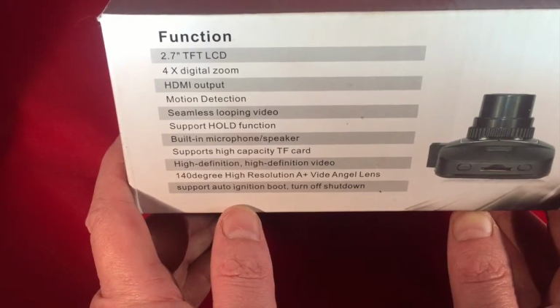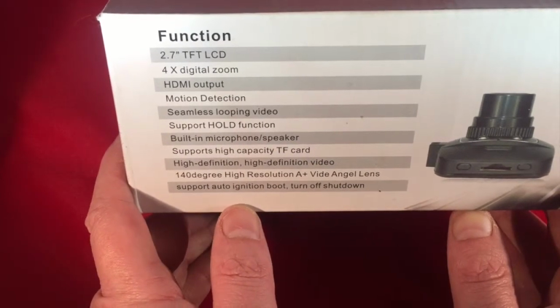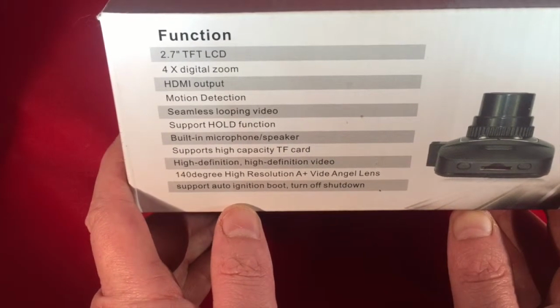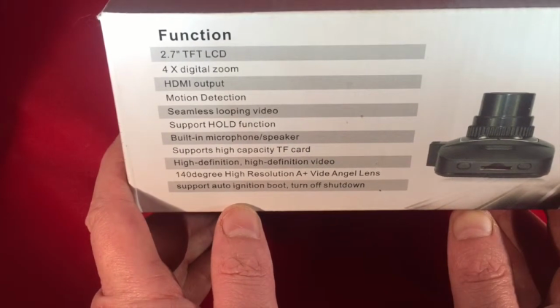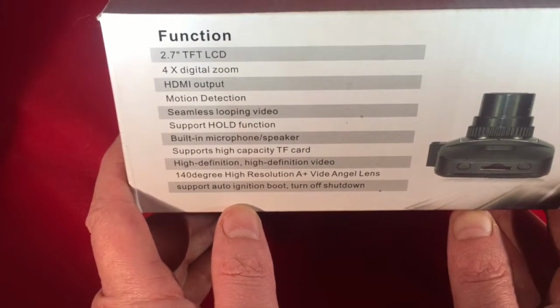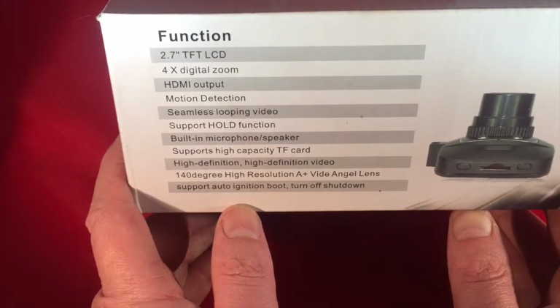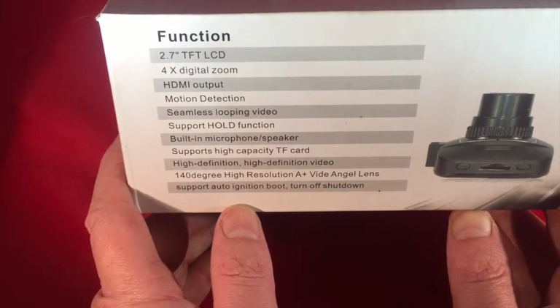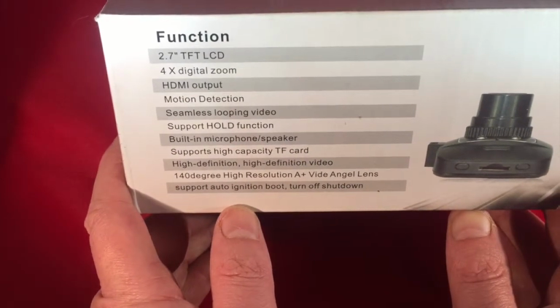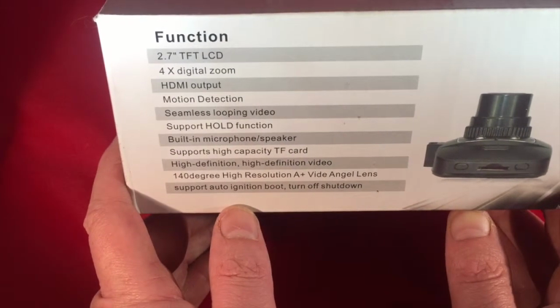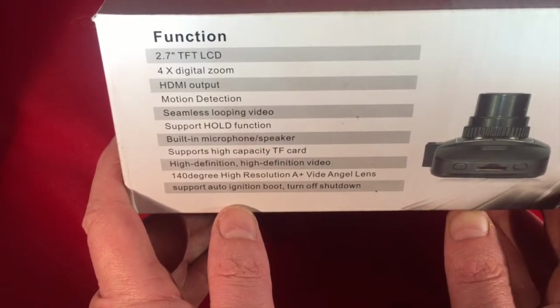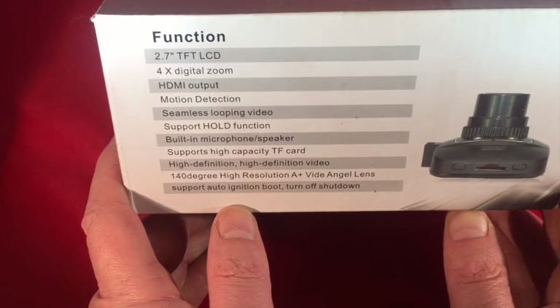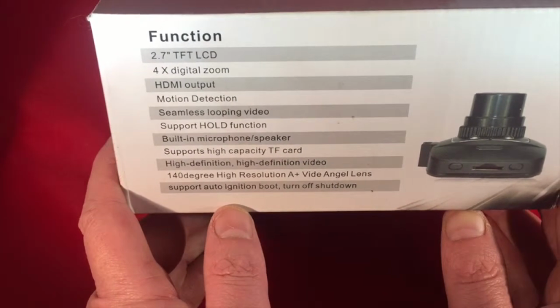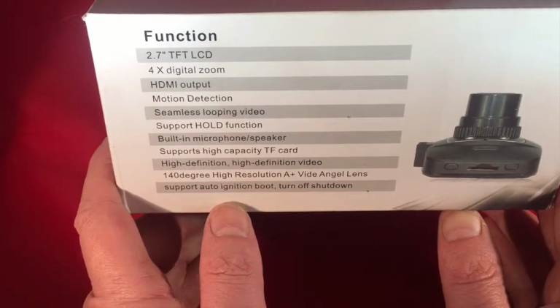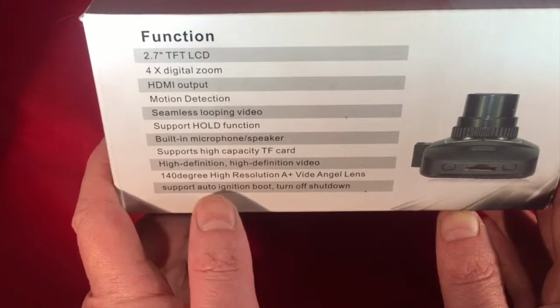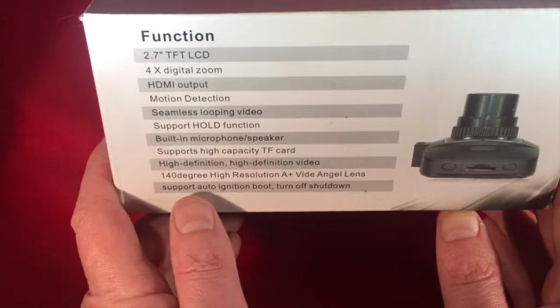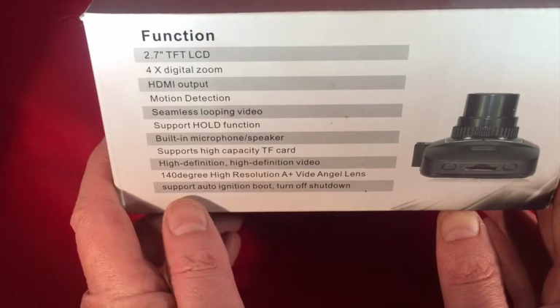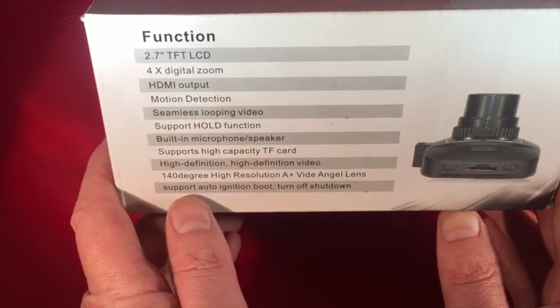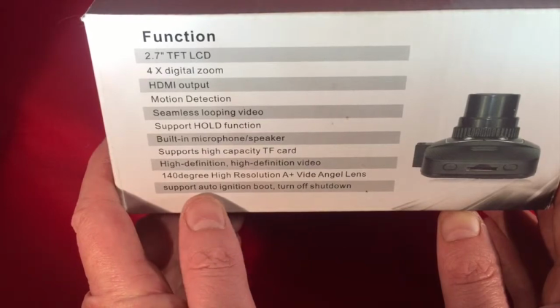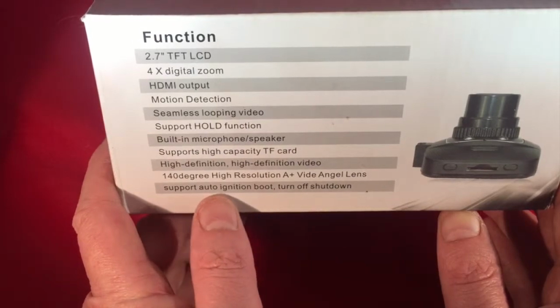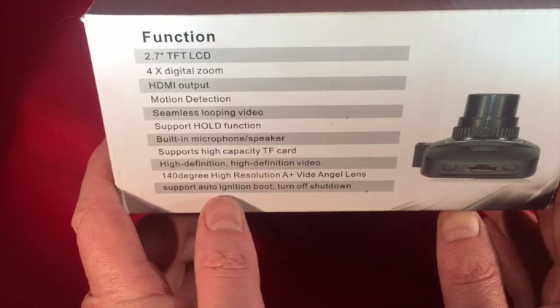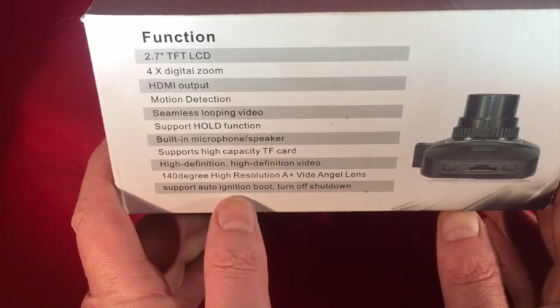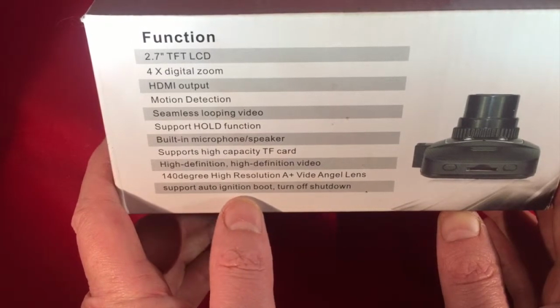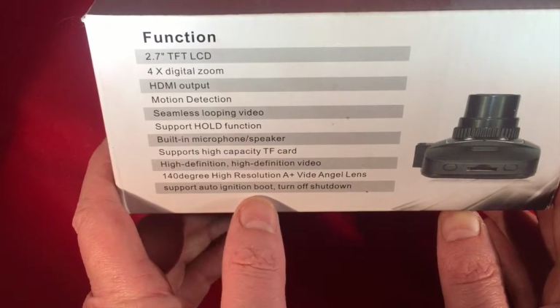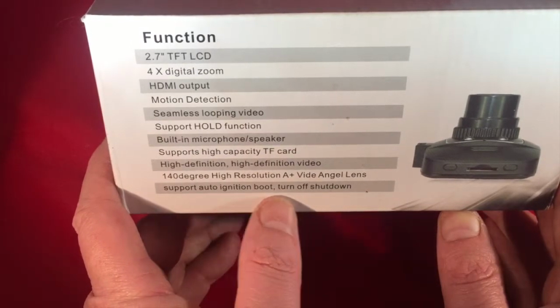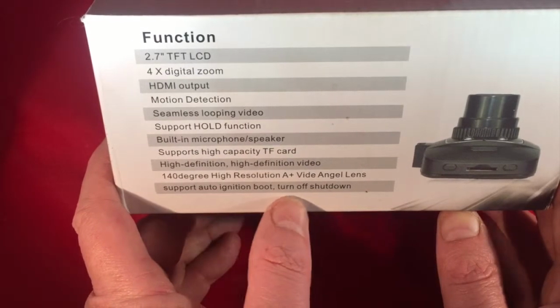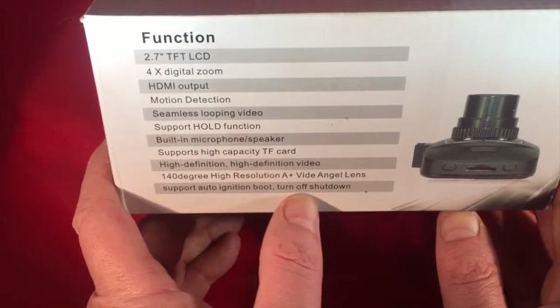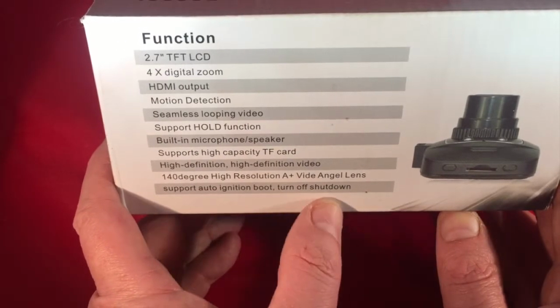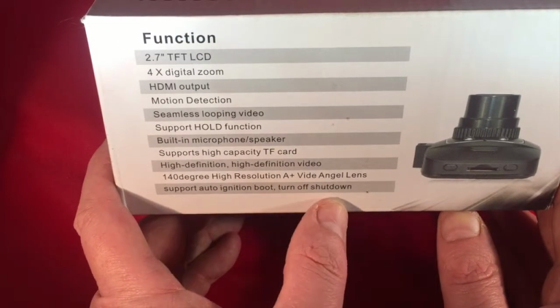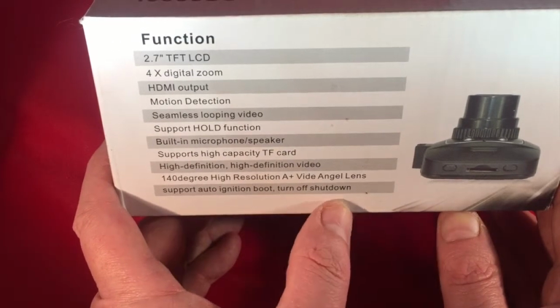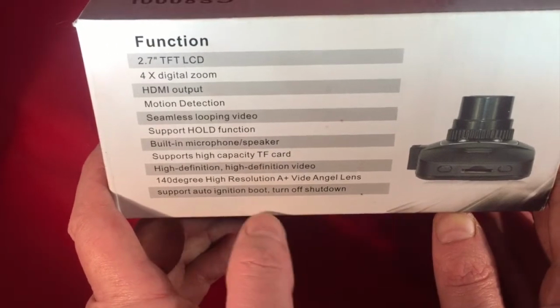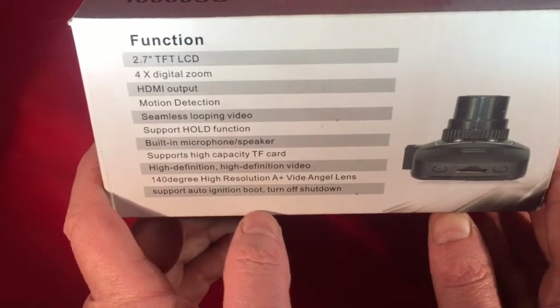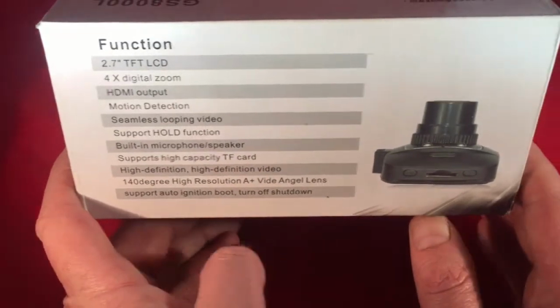It supports ignition boot, turn off, and shut down. That's one of the most important features that we'll go through in a minute.